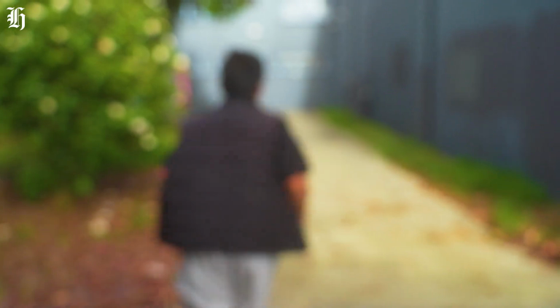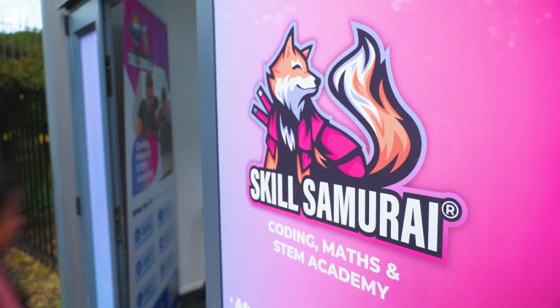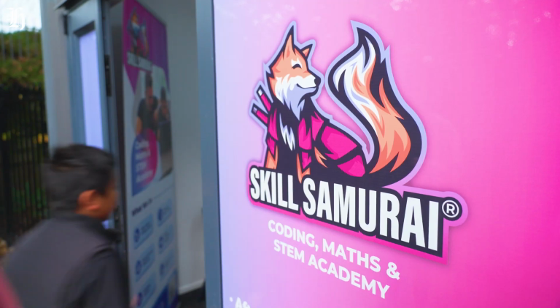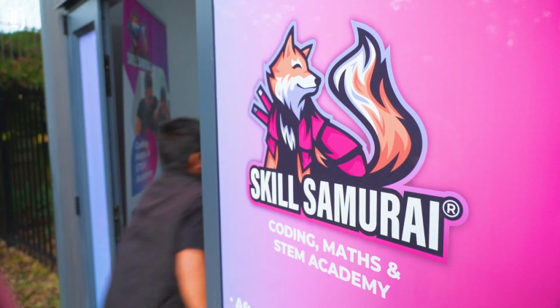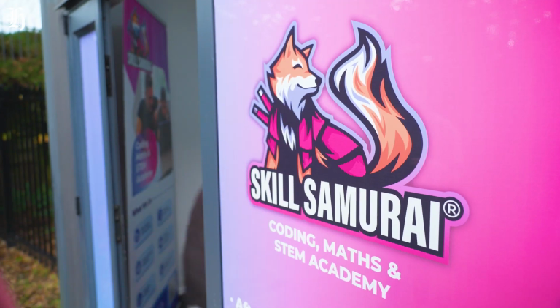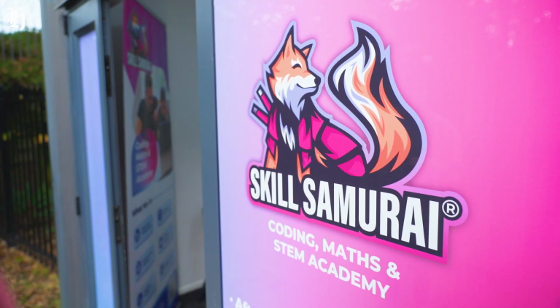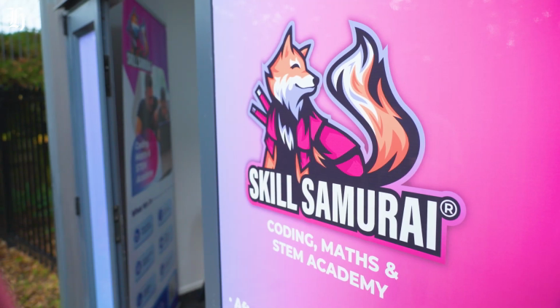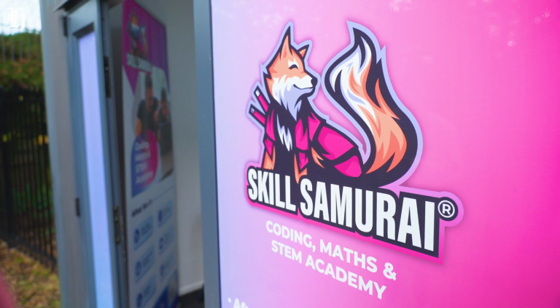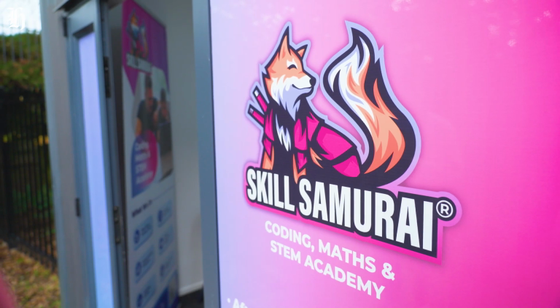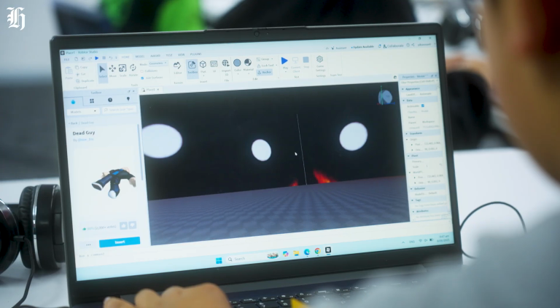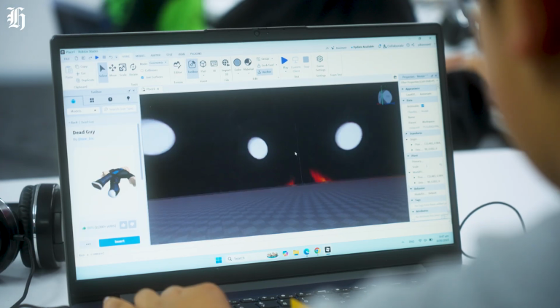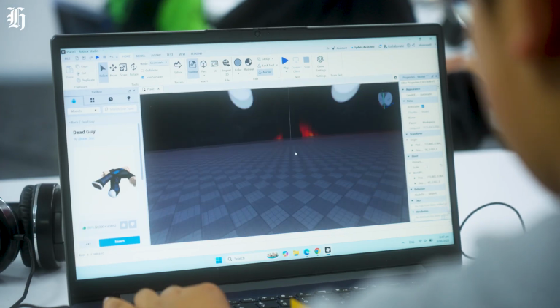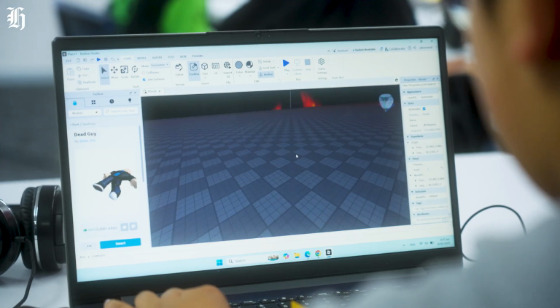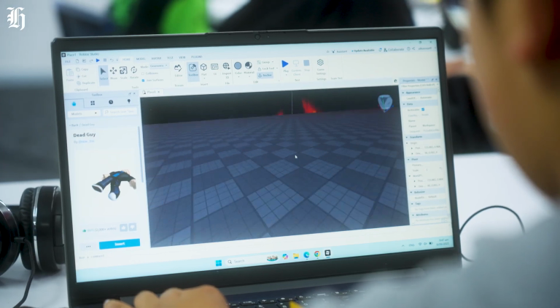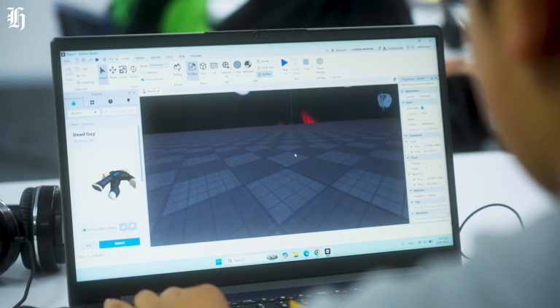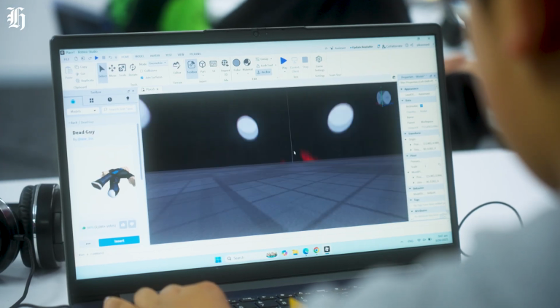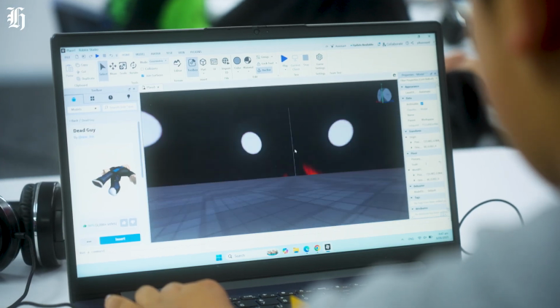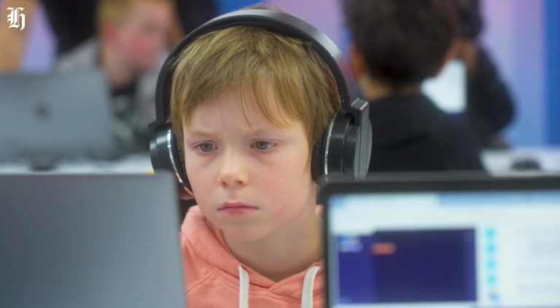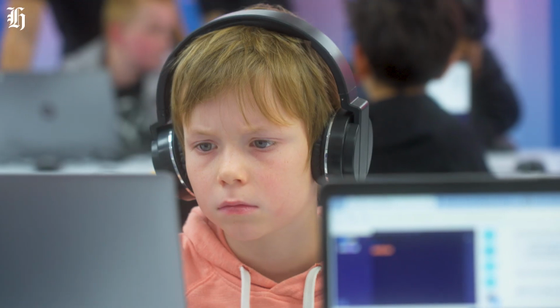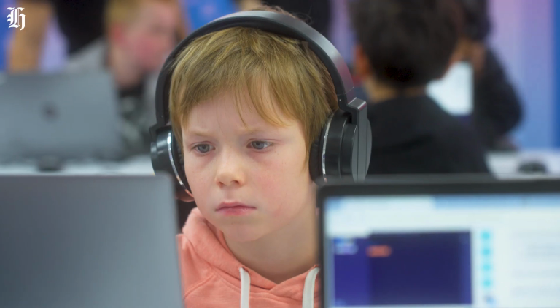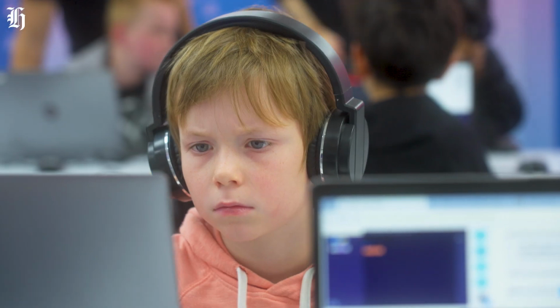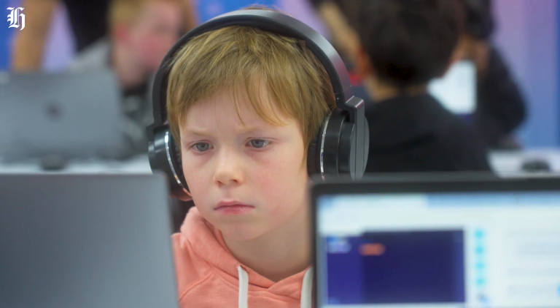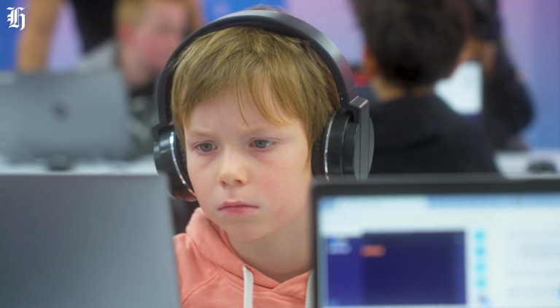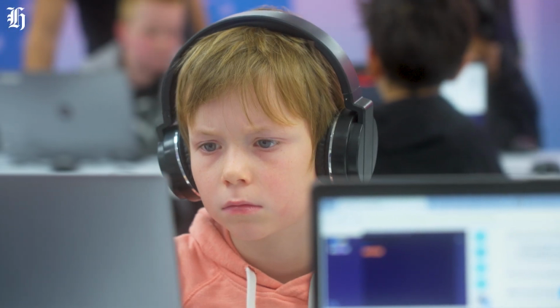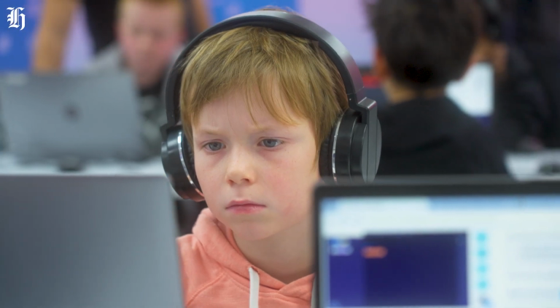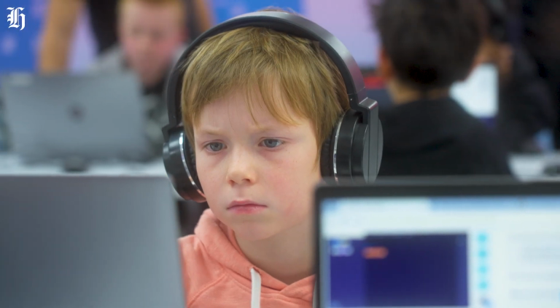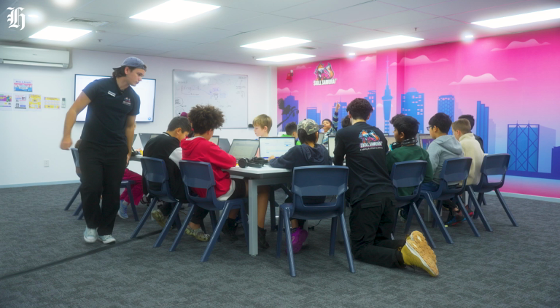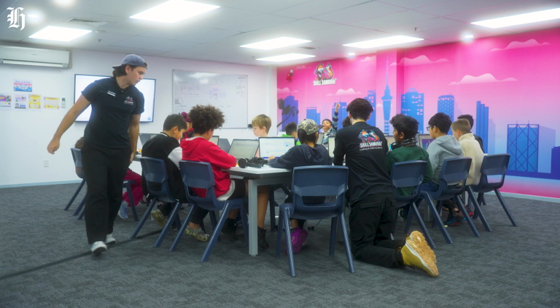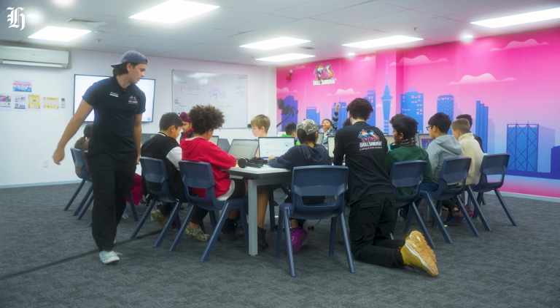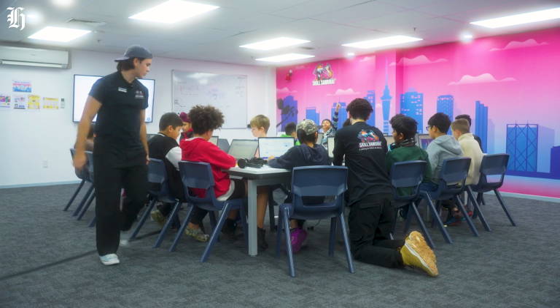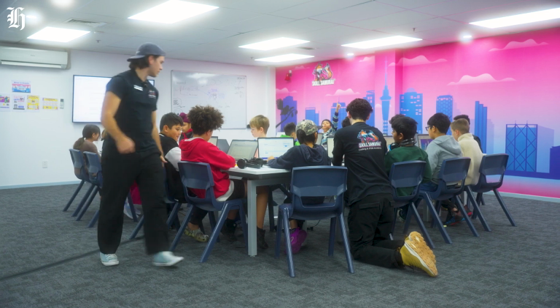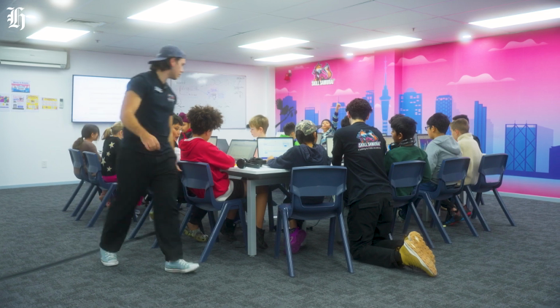Today, we're at Skilled Samurai in Auckland, where Tamariki are taught coding.